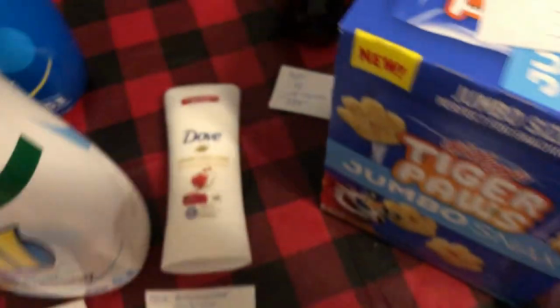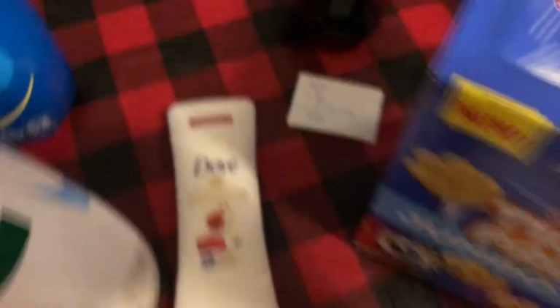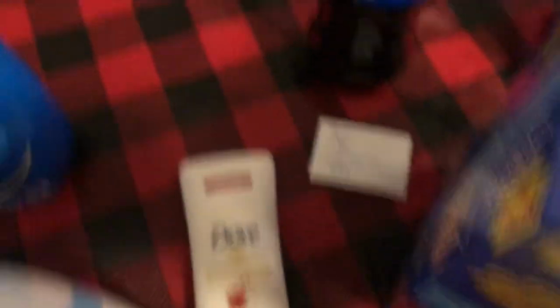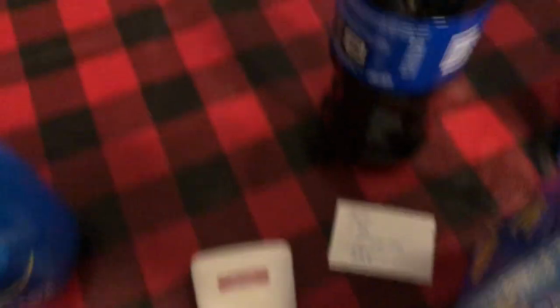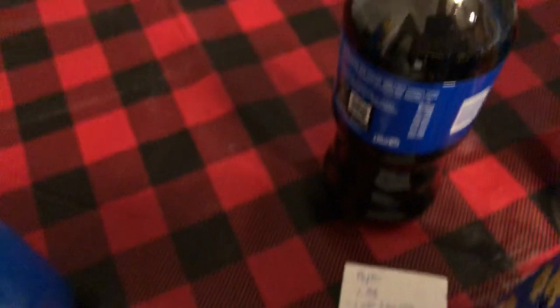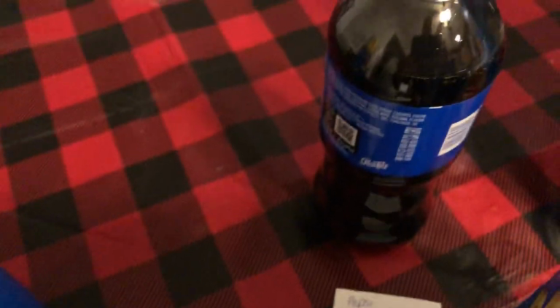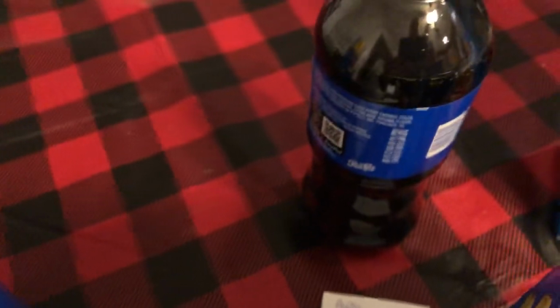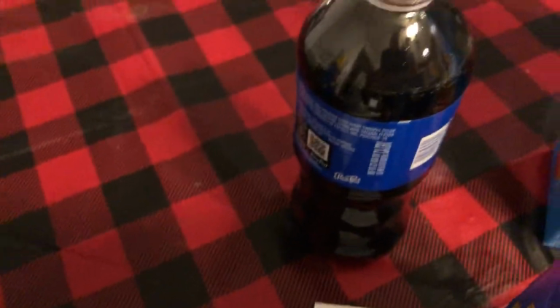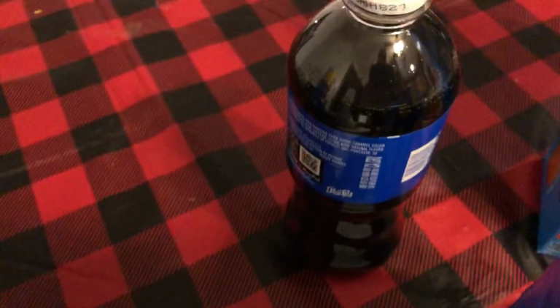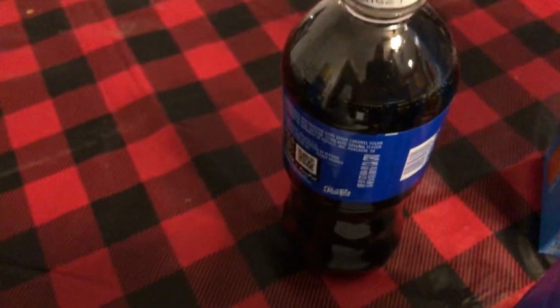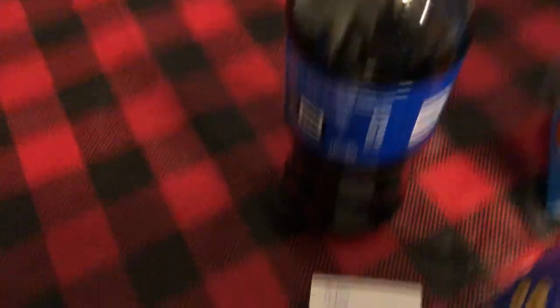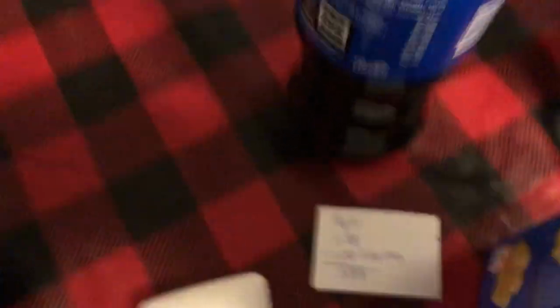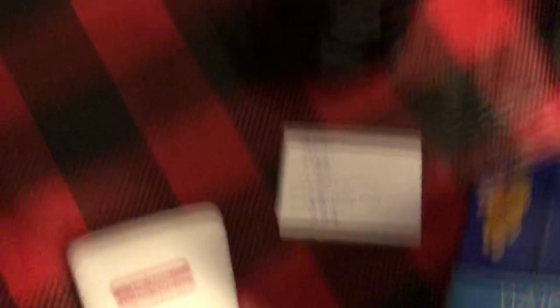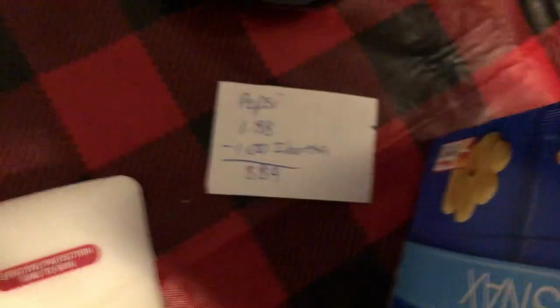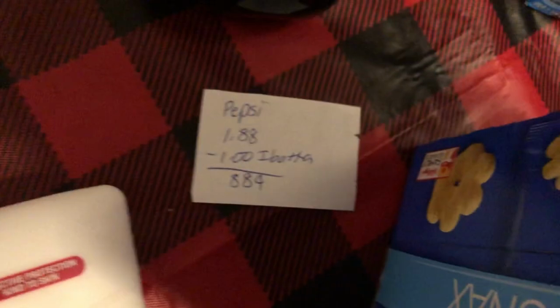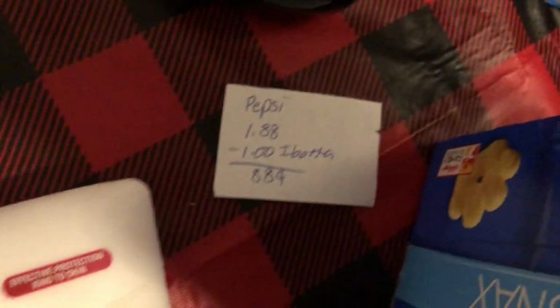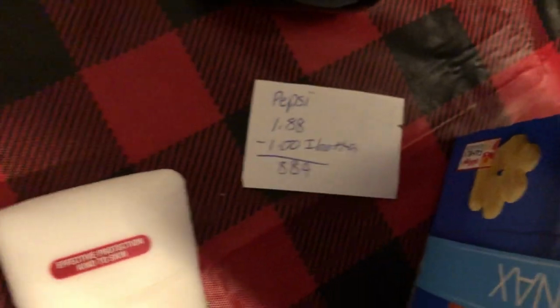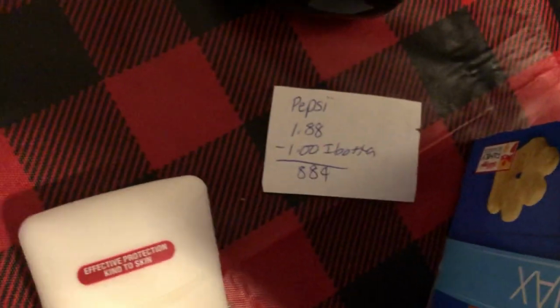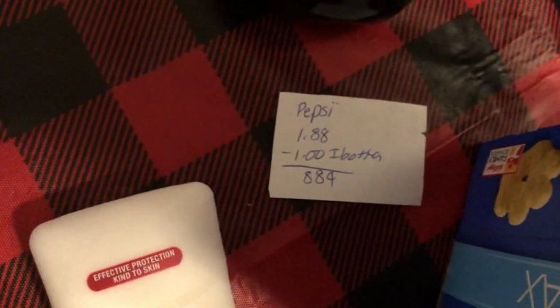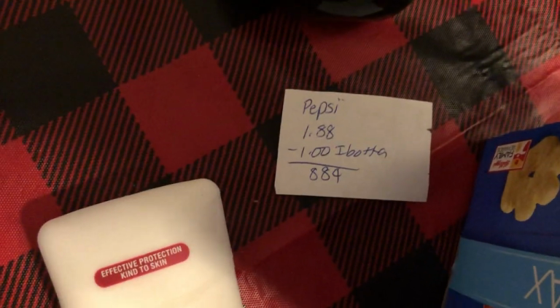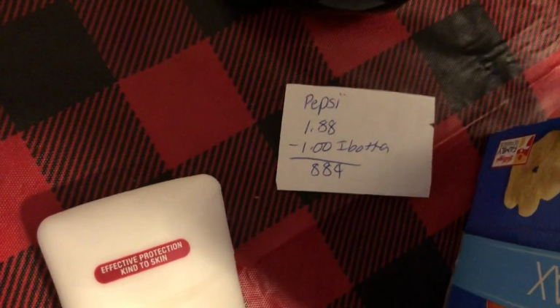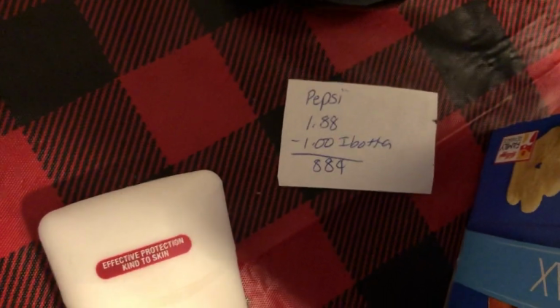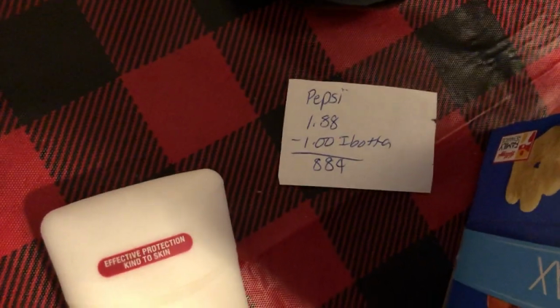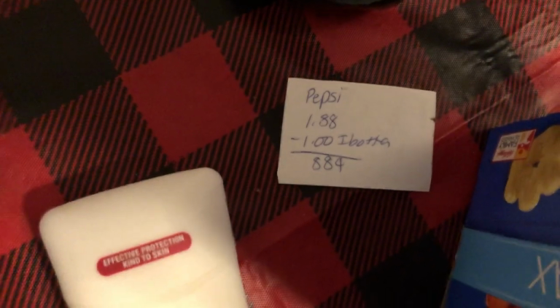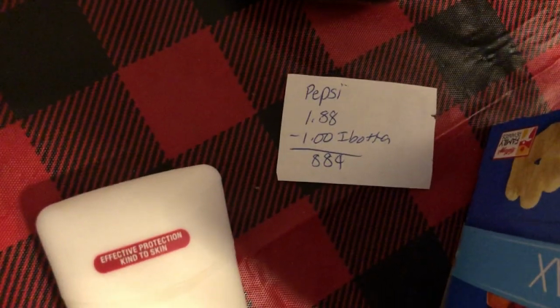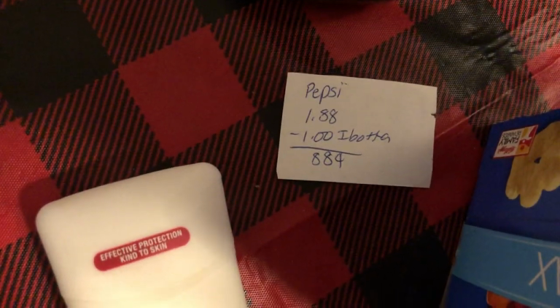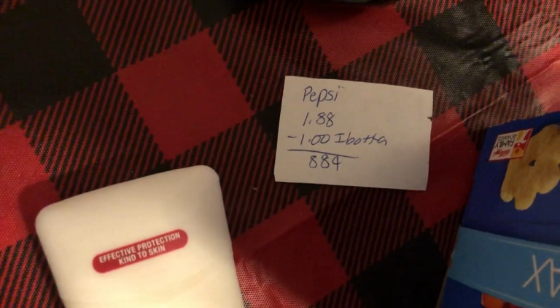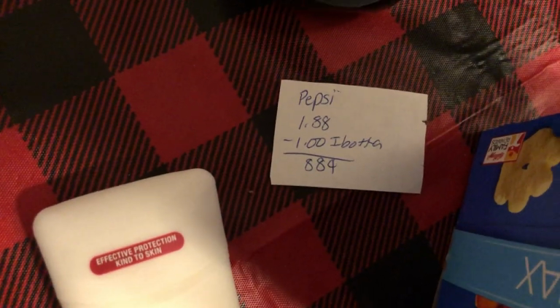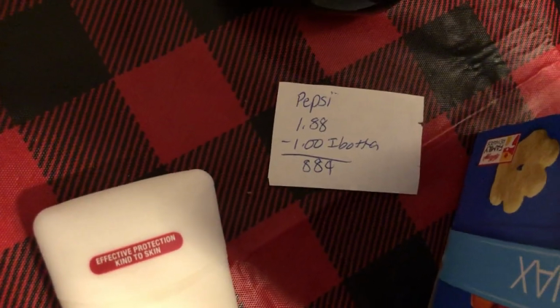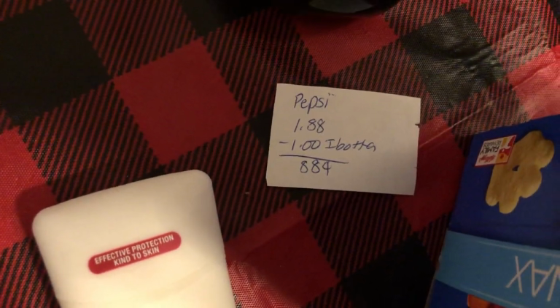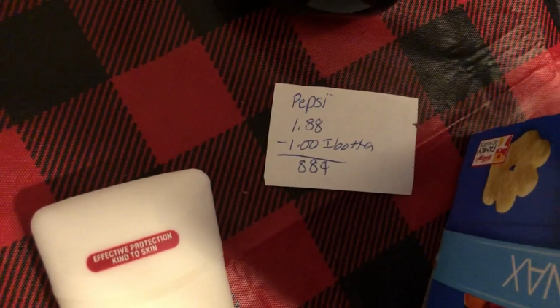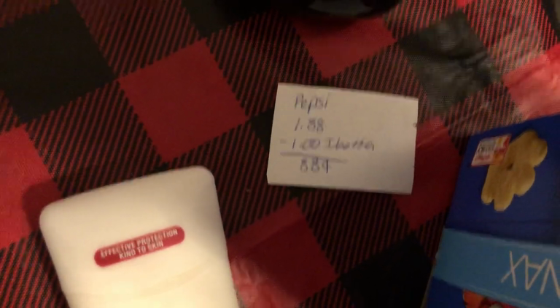The next deal is on the Pepsi. It is $1.88 and Ibotta has a dollar back making it just $0.88.